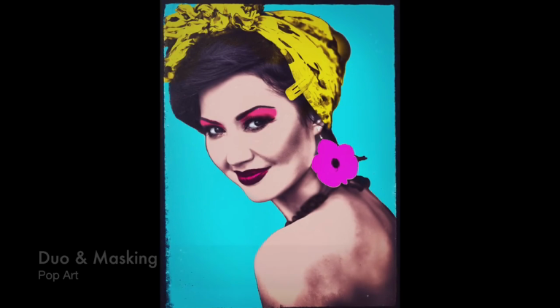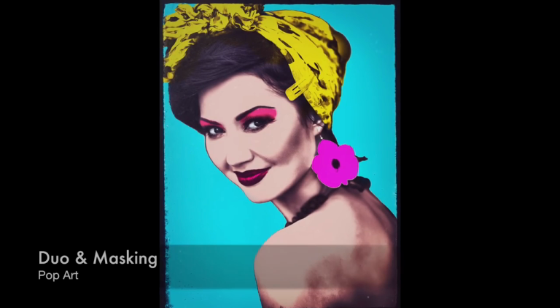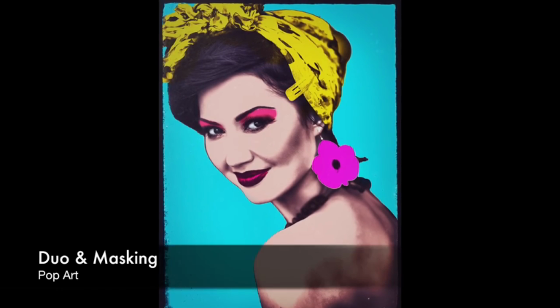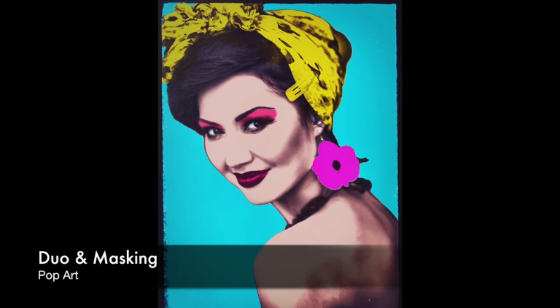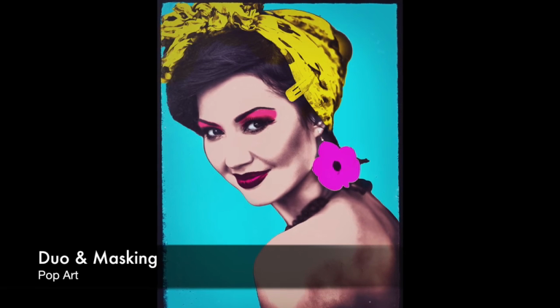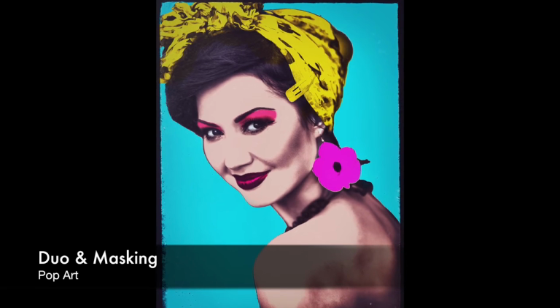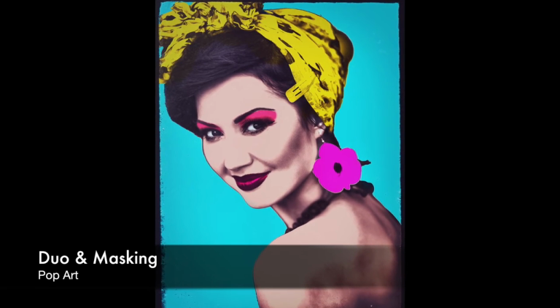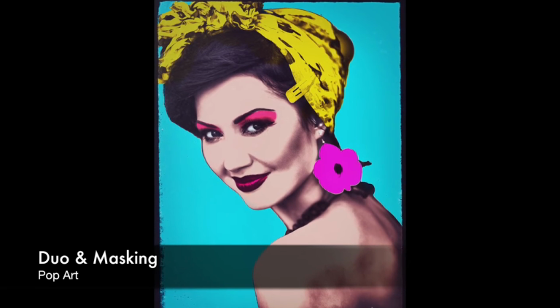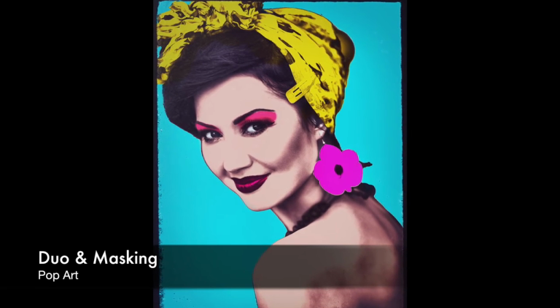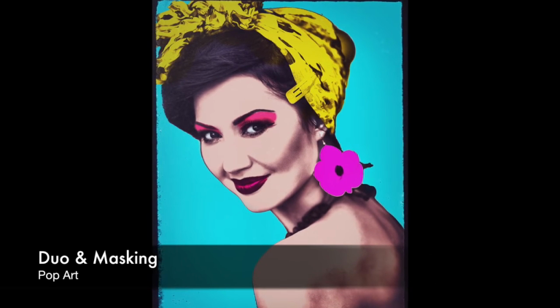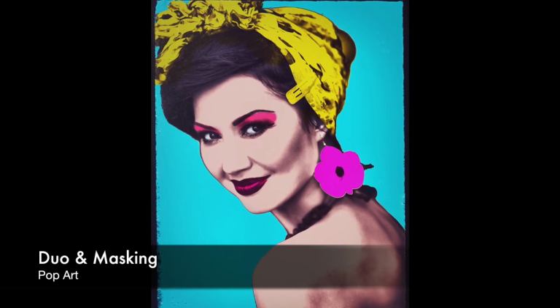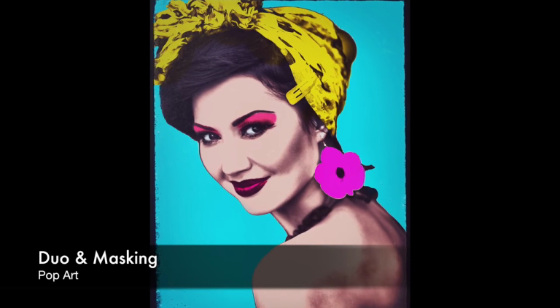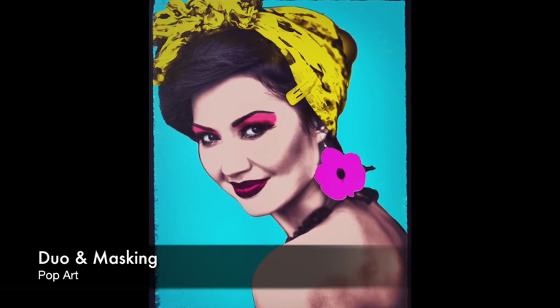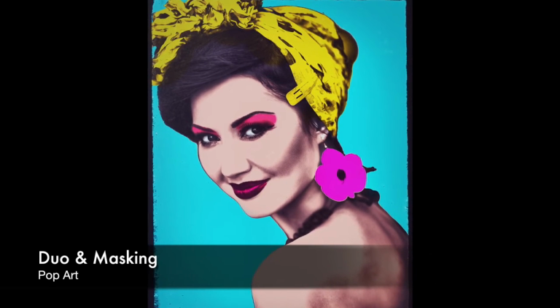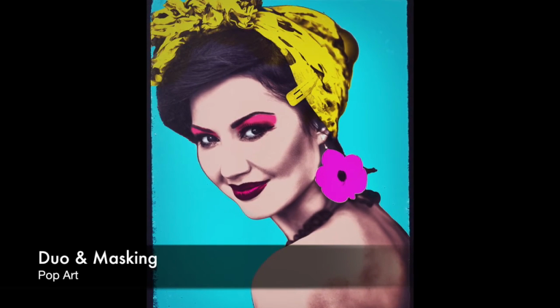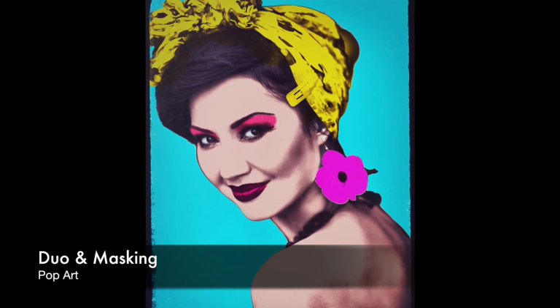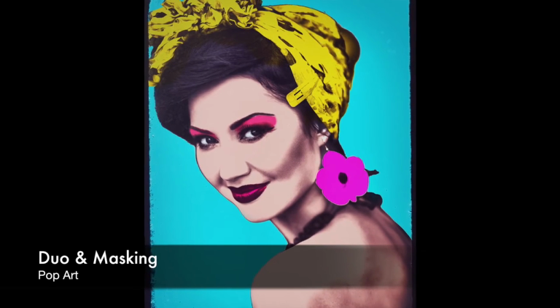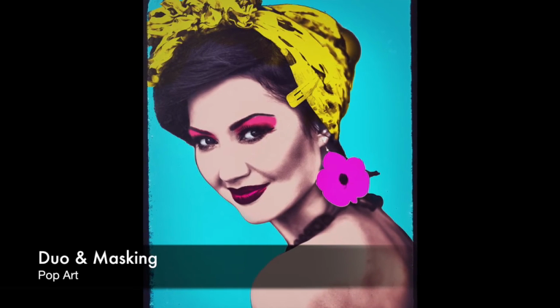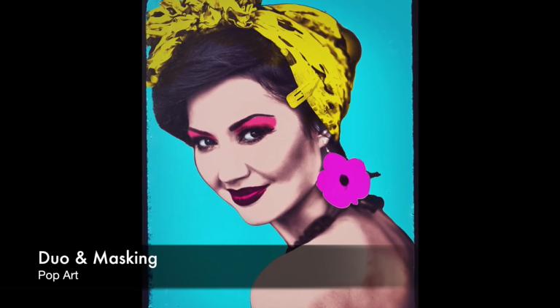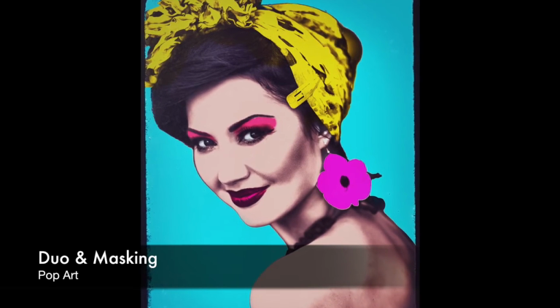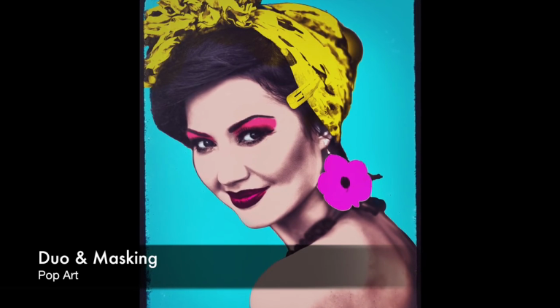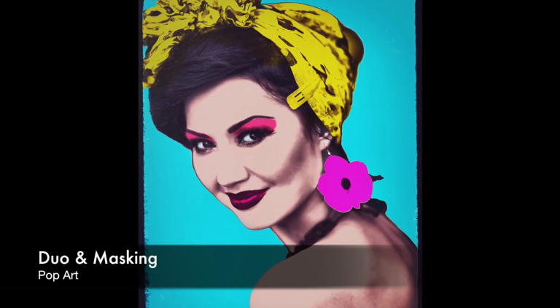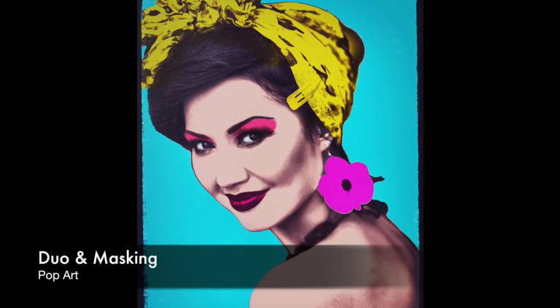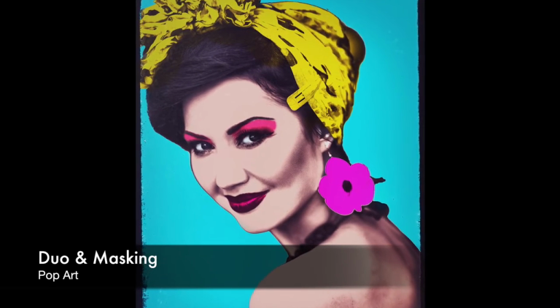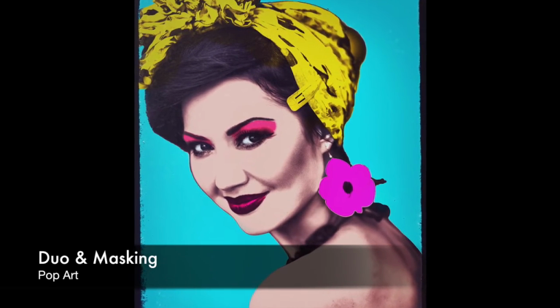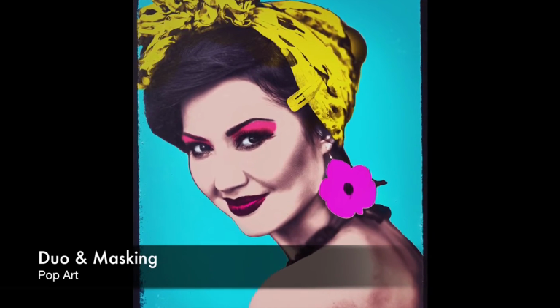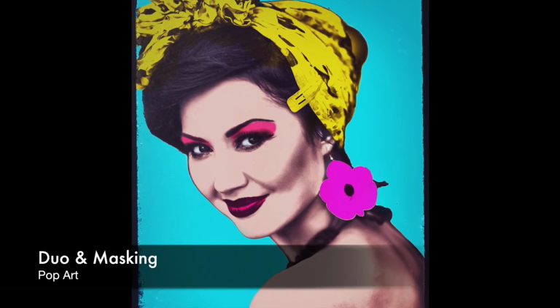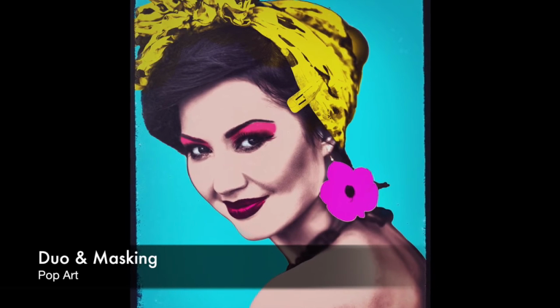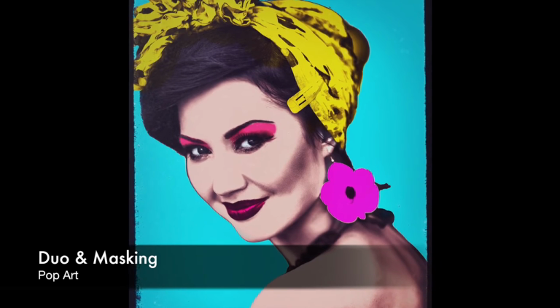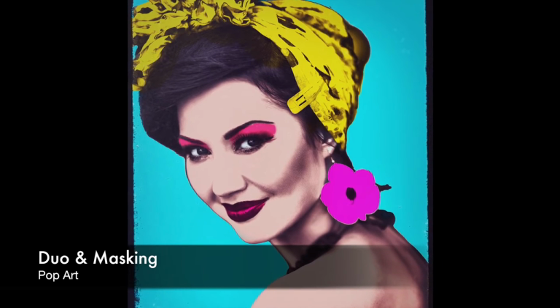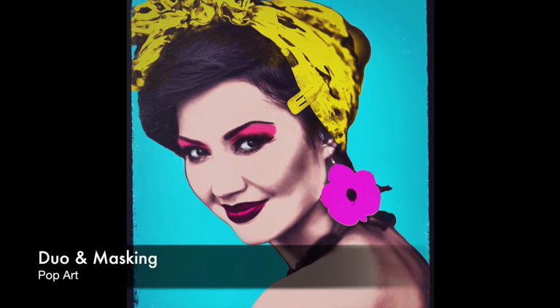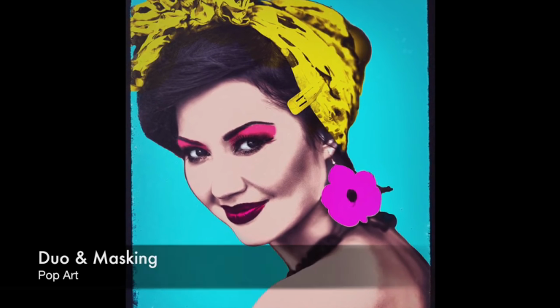In this tutorial, we're teaching you how to use the Duo tool to create a fun pop art image. Let's begin!